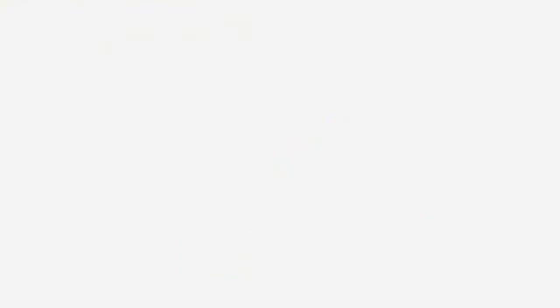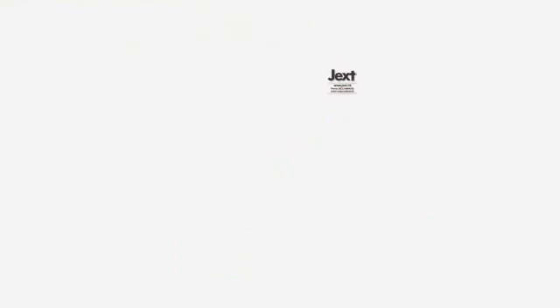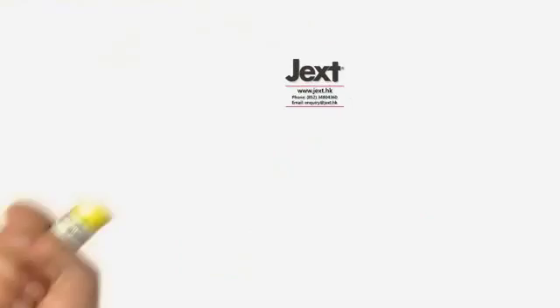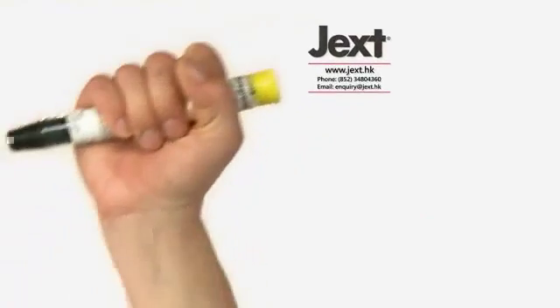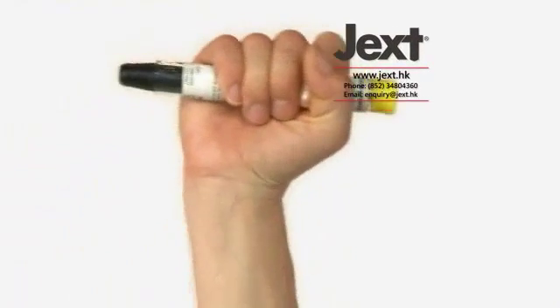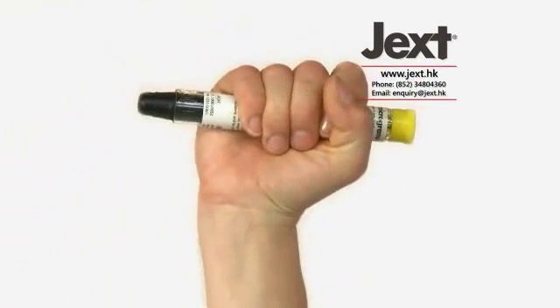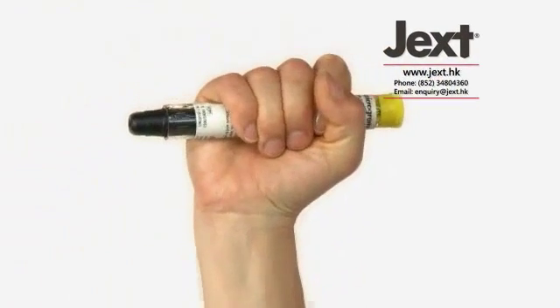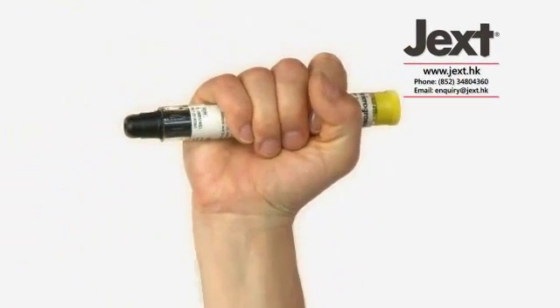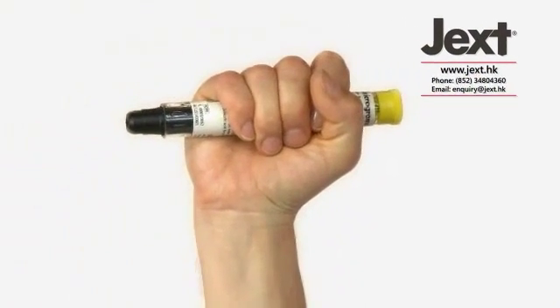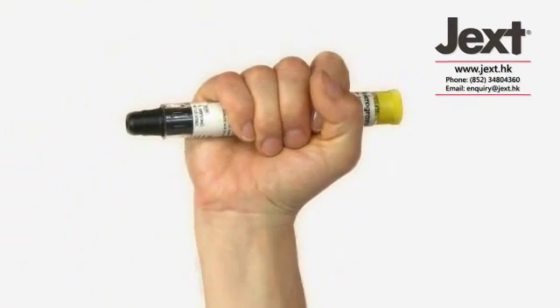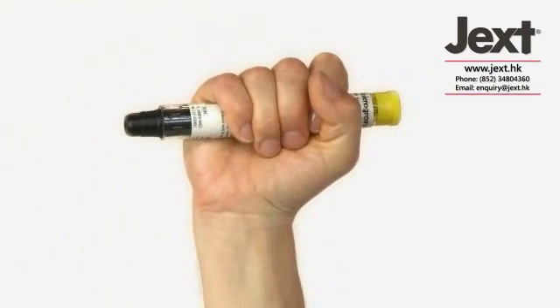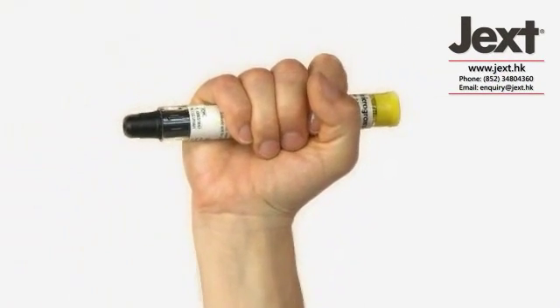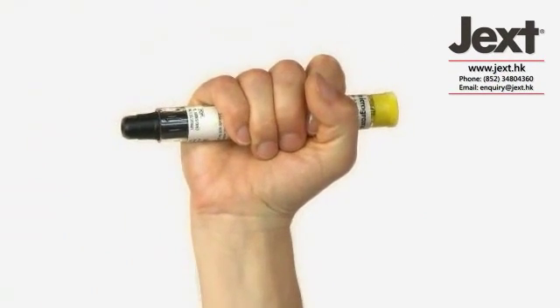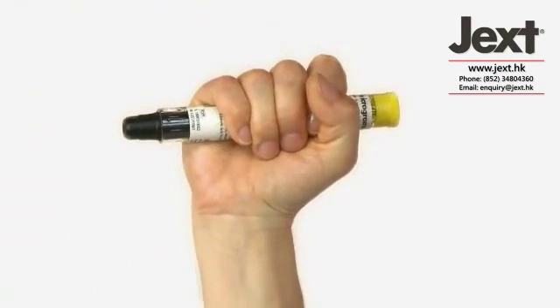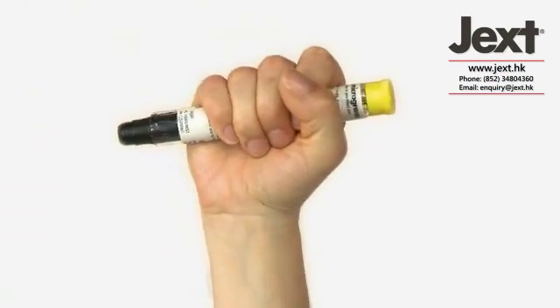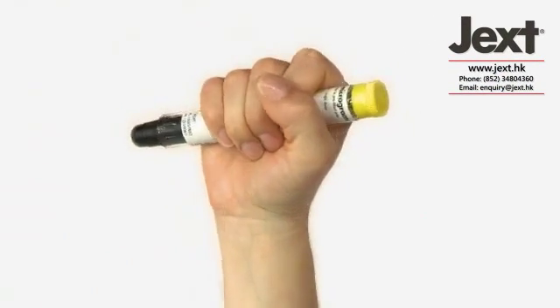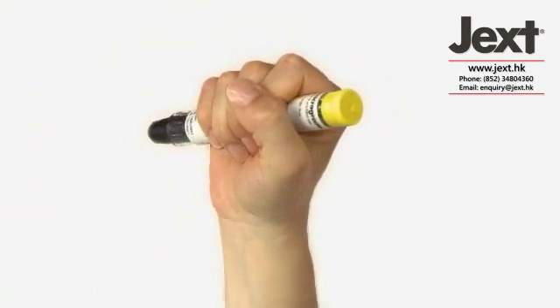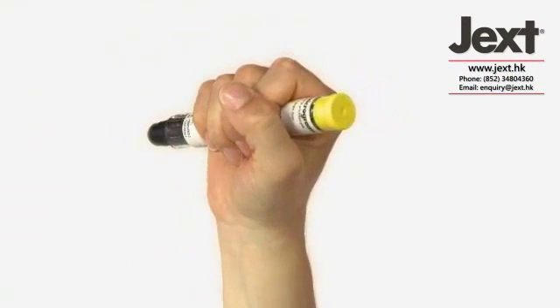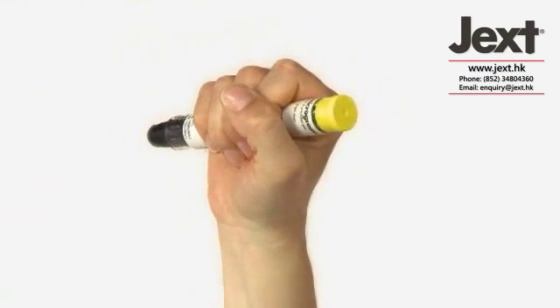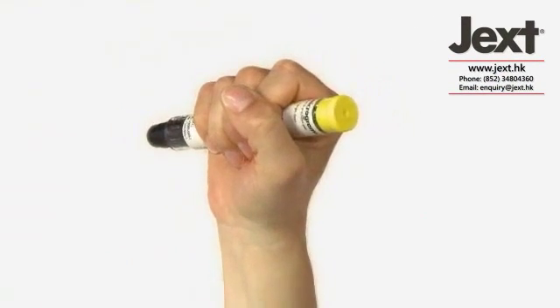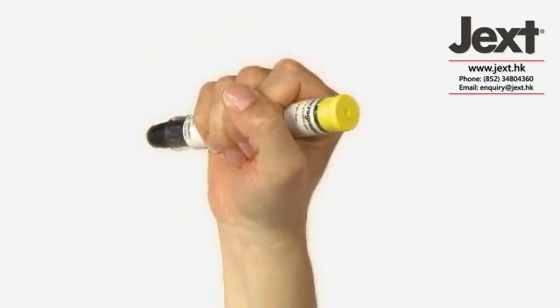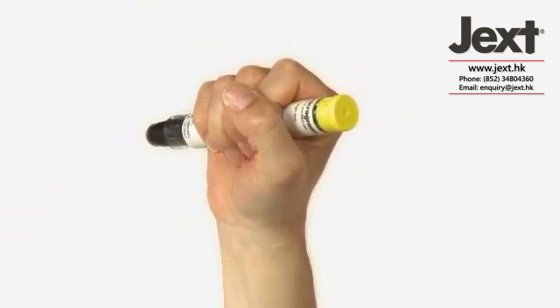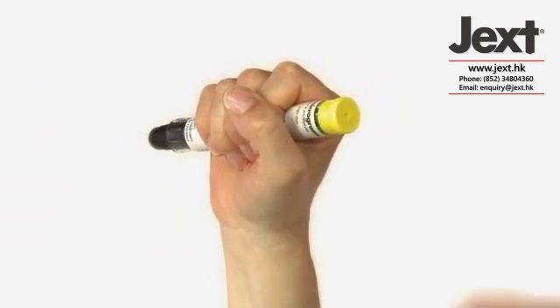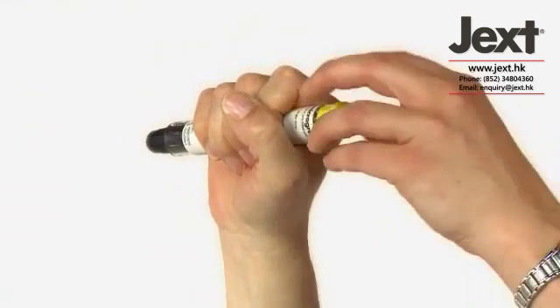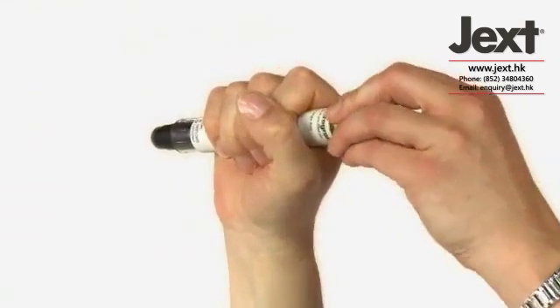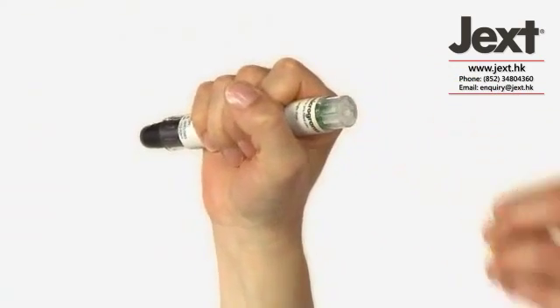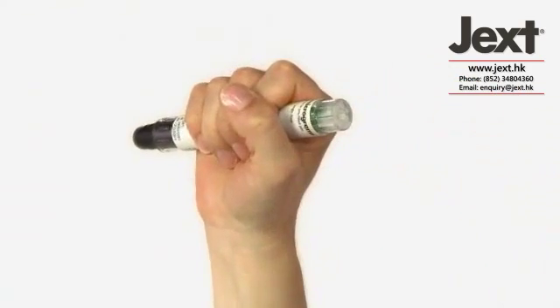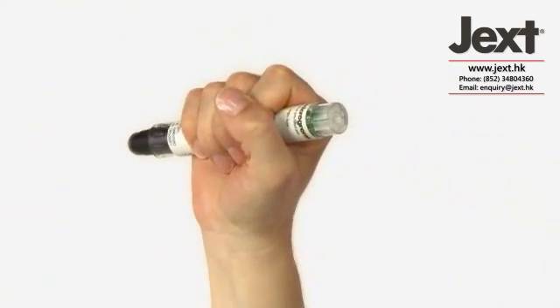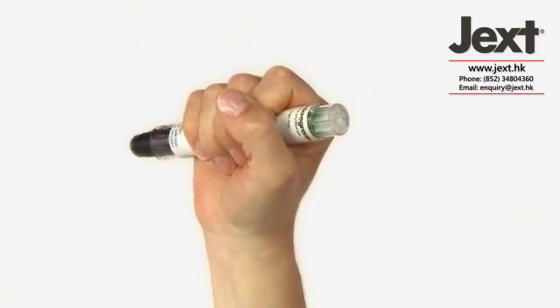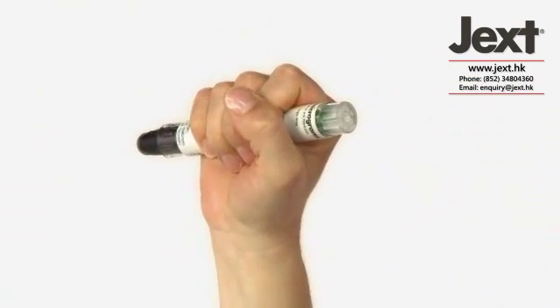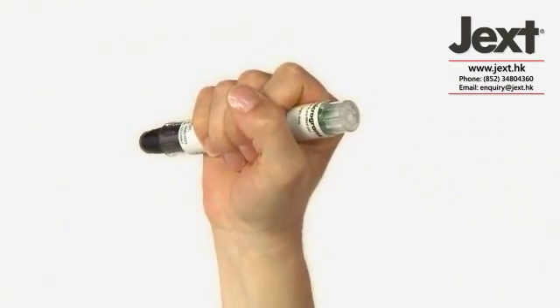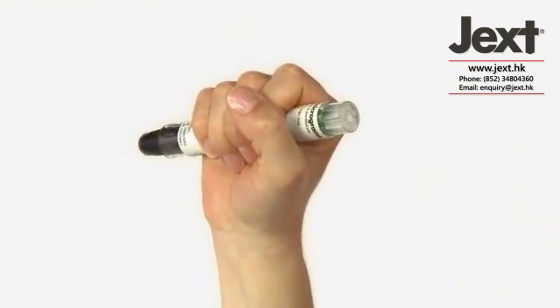Grasp the injector in your dominant hand, with your thumb closest to the yellow cap. Pull off the yellow cap with your other hand.